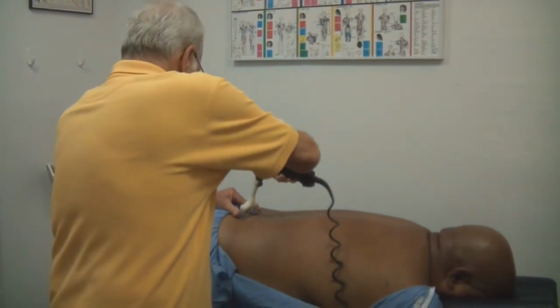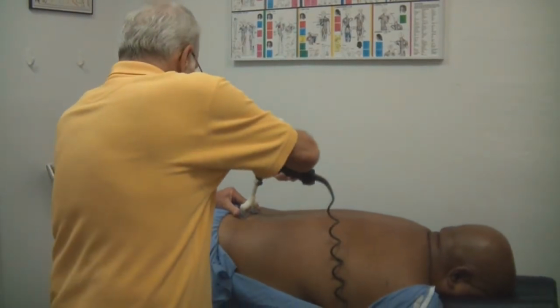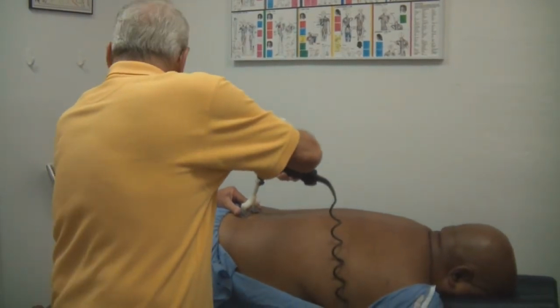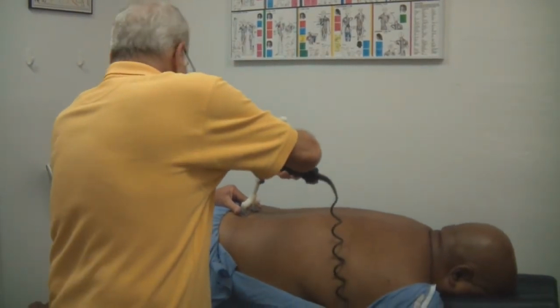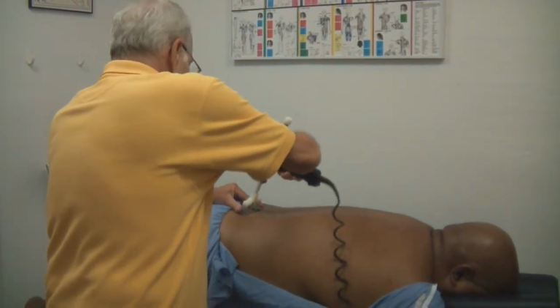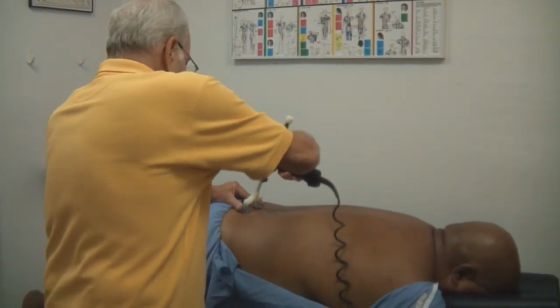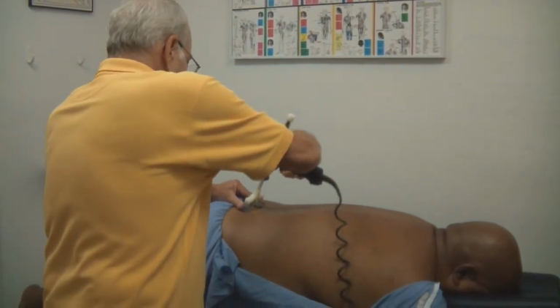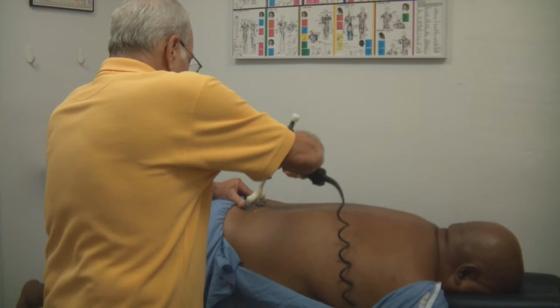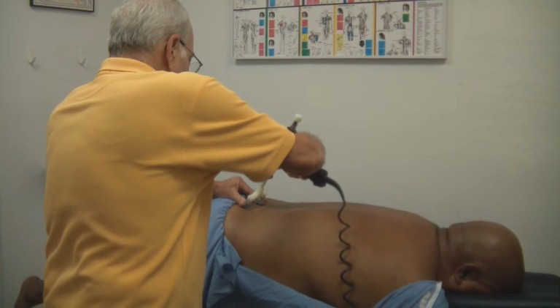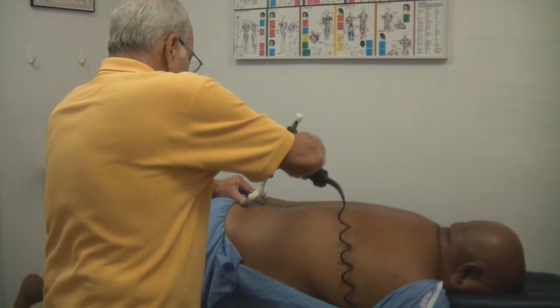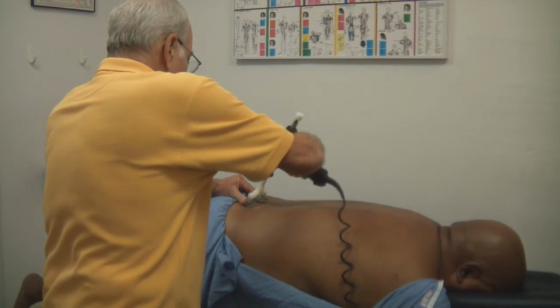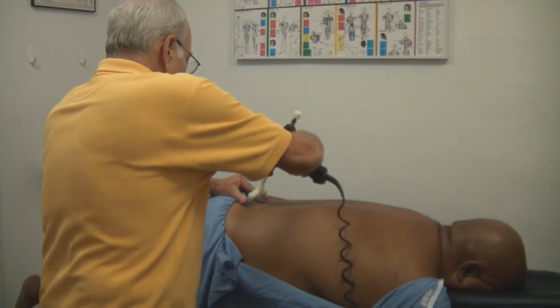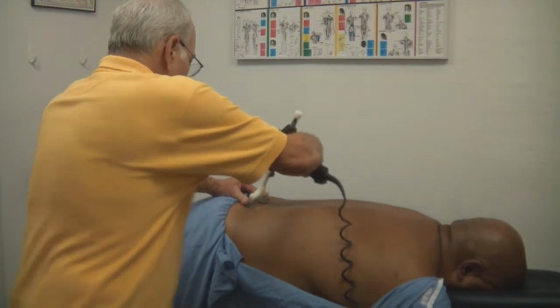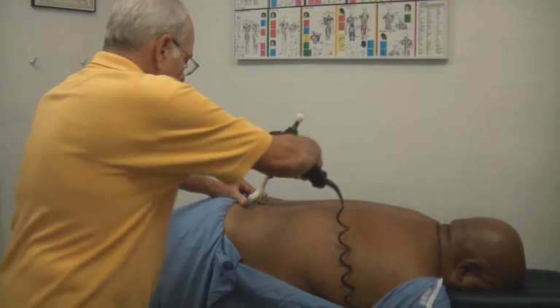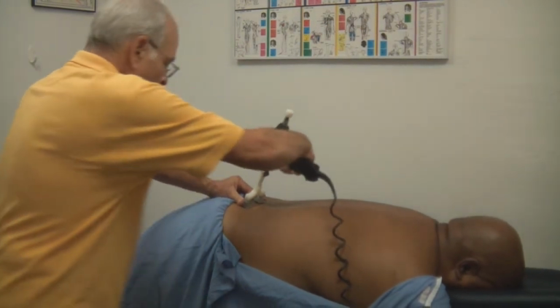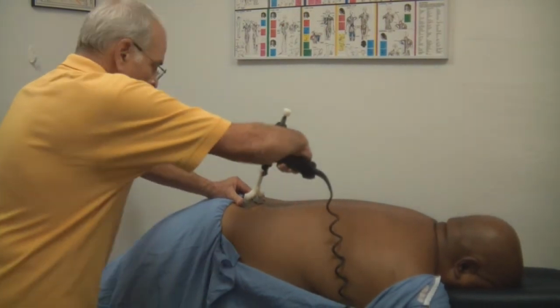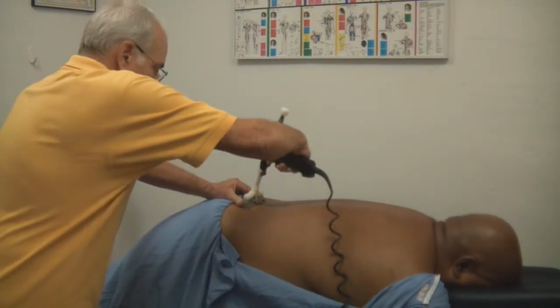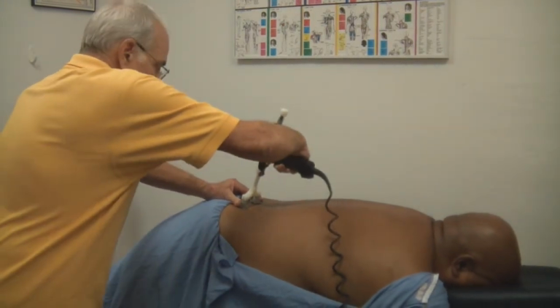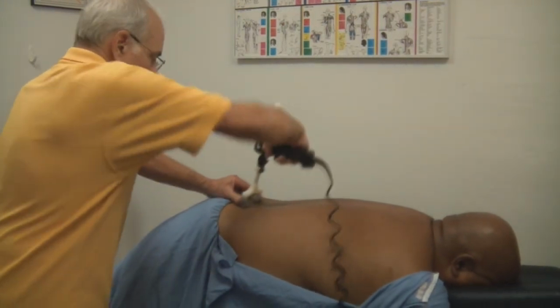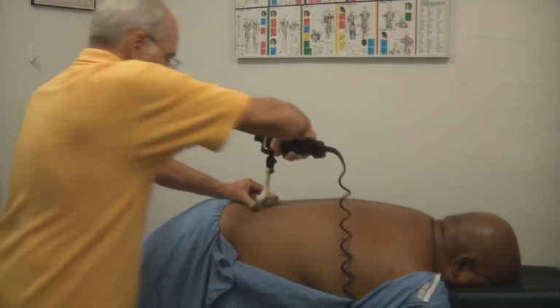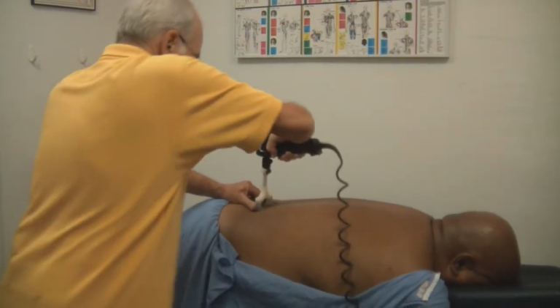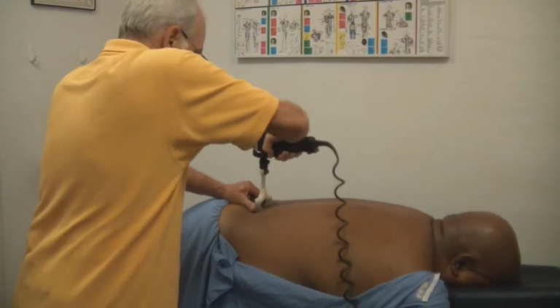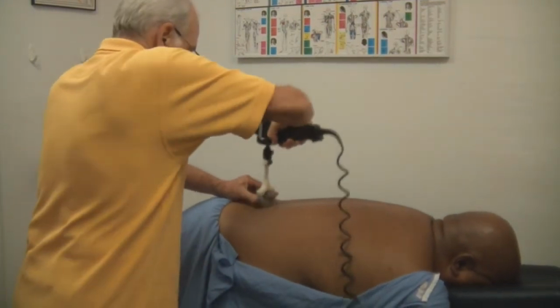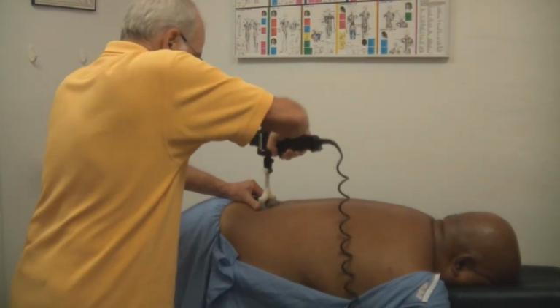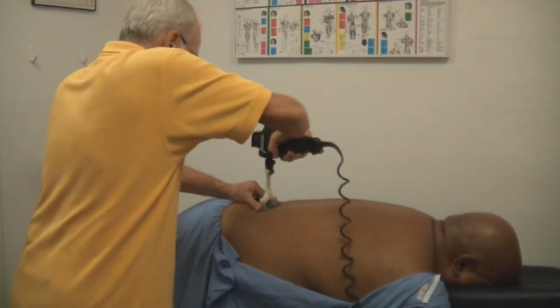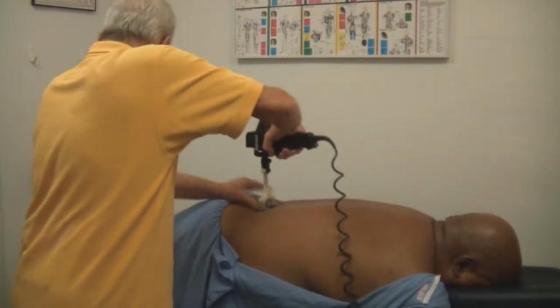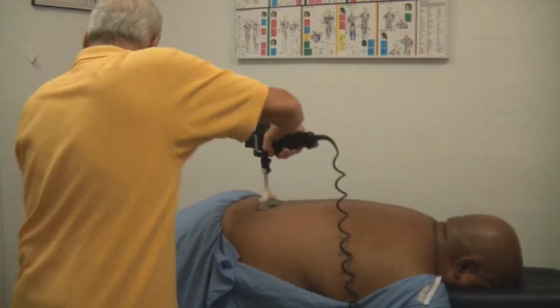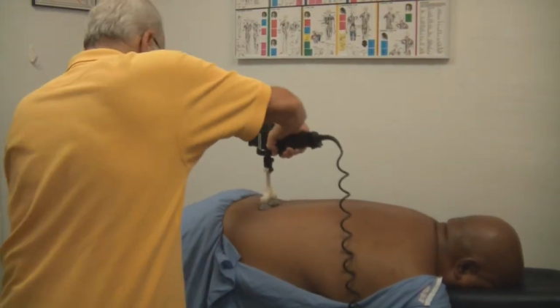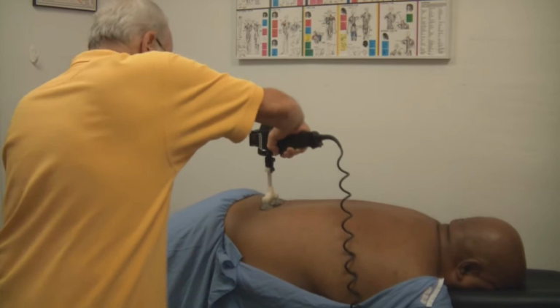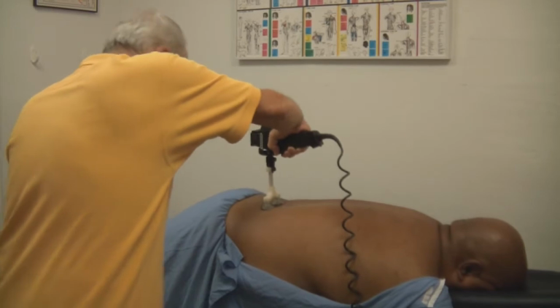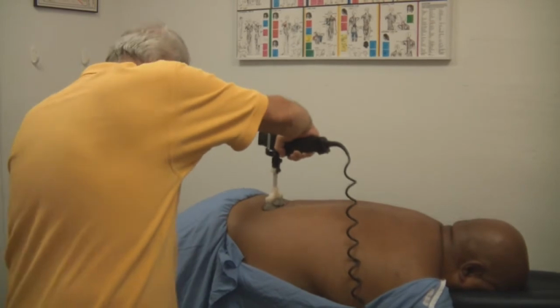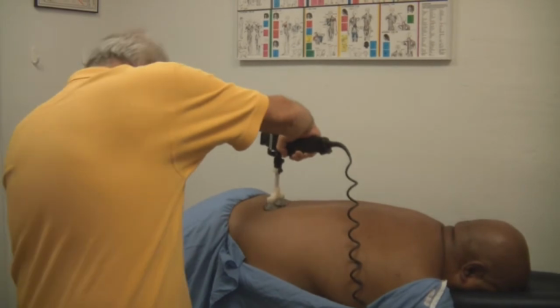We want to talk about the disc. So now I'm bringing him up to make a longer throw. We have a longer throw now going.